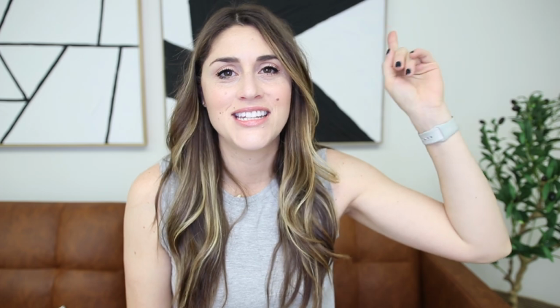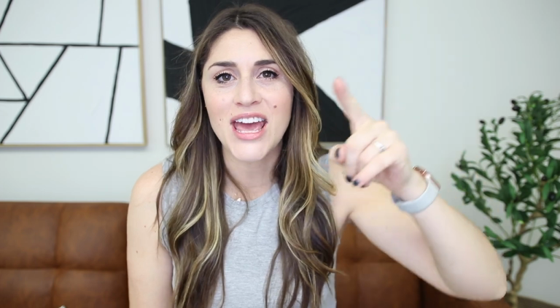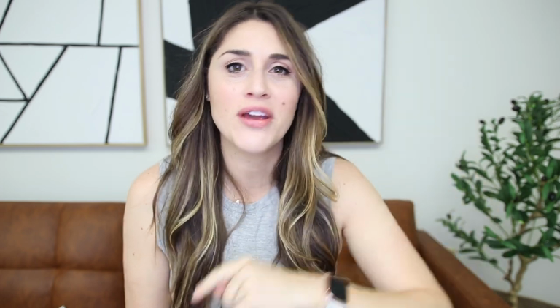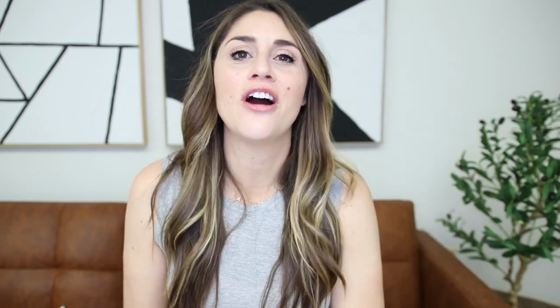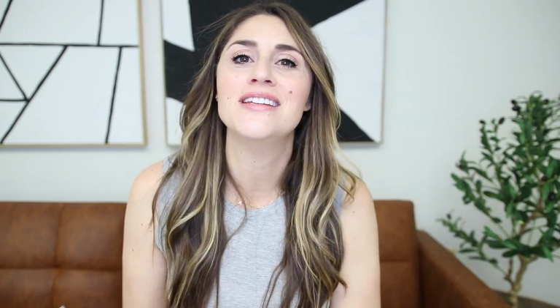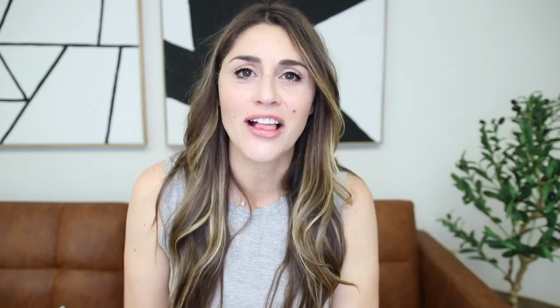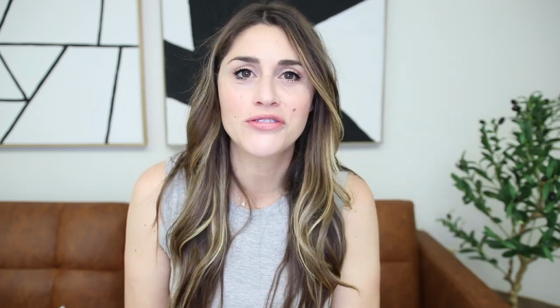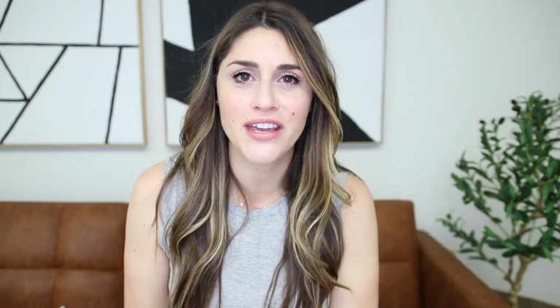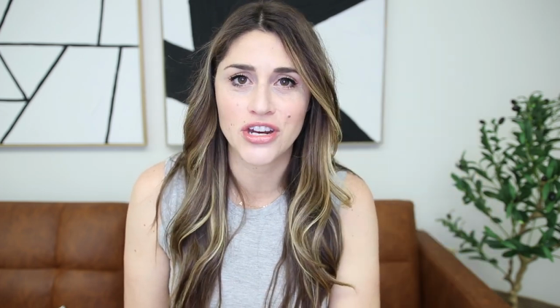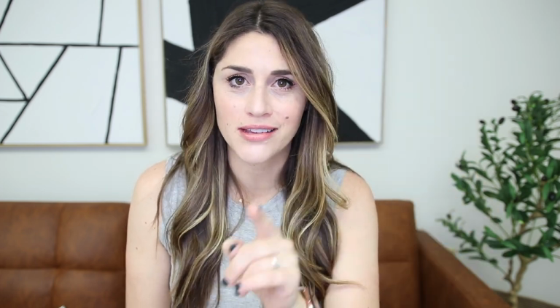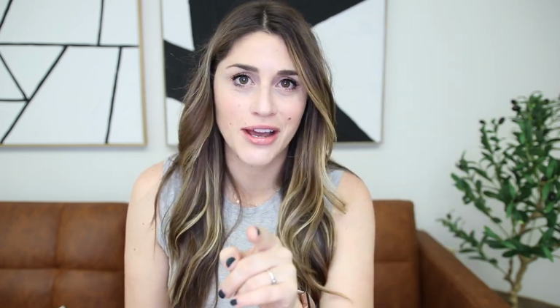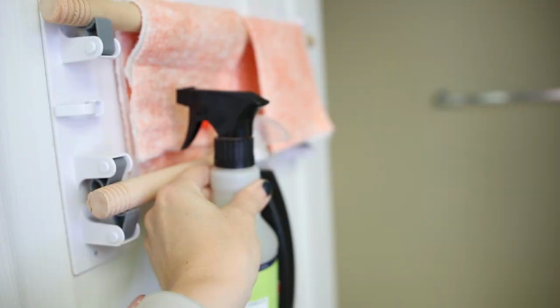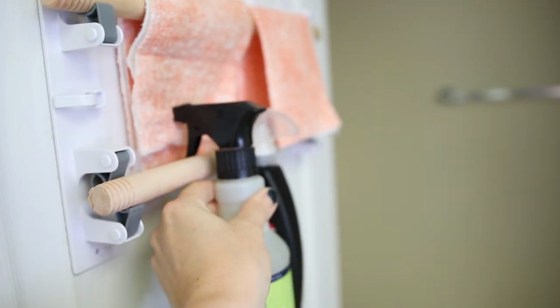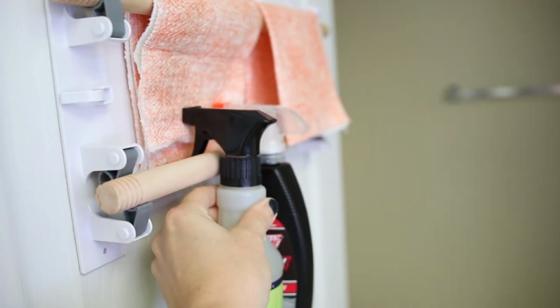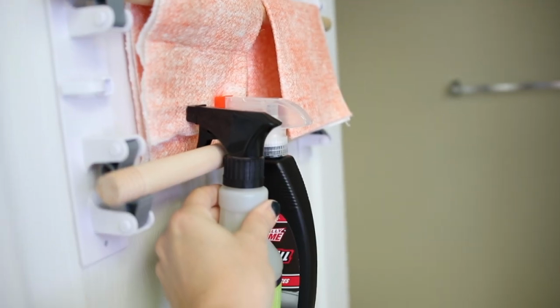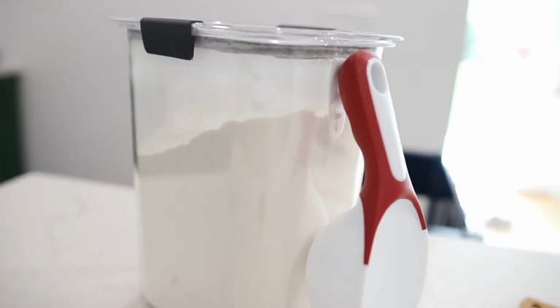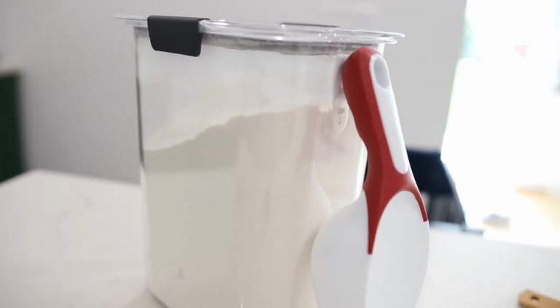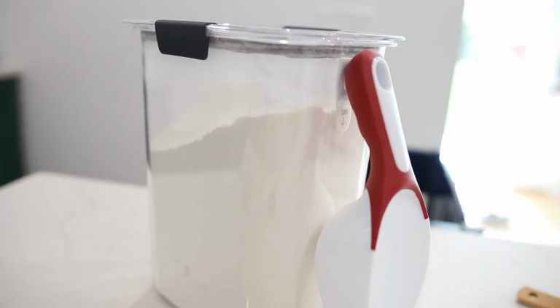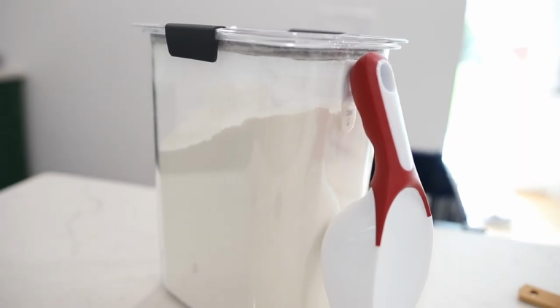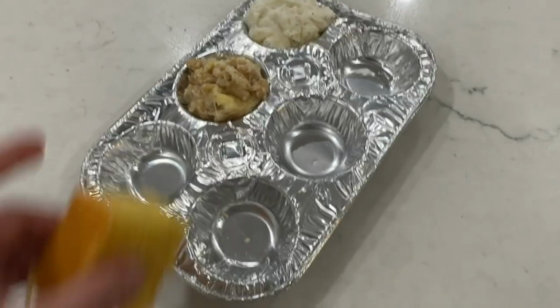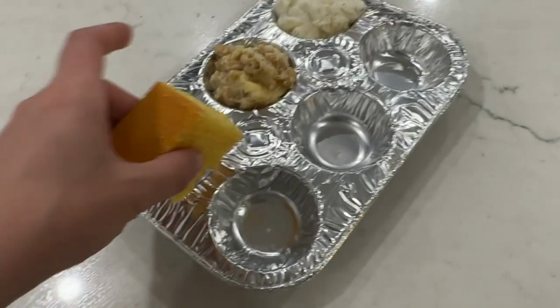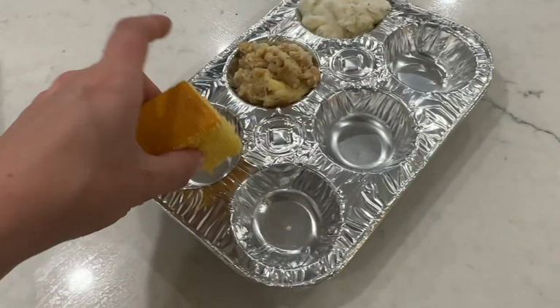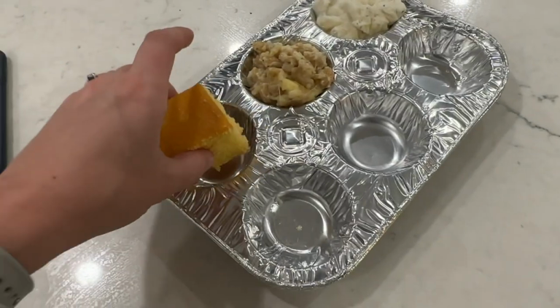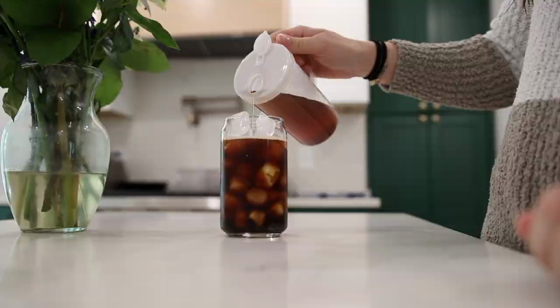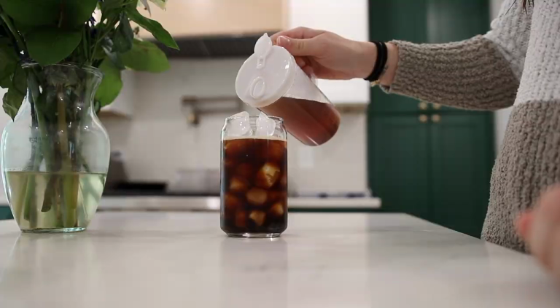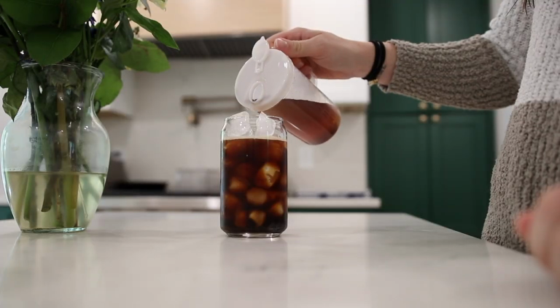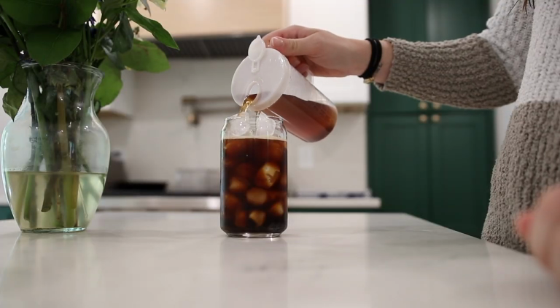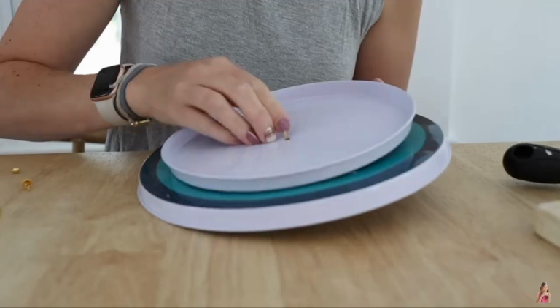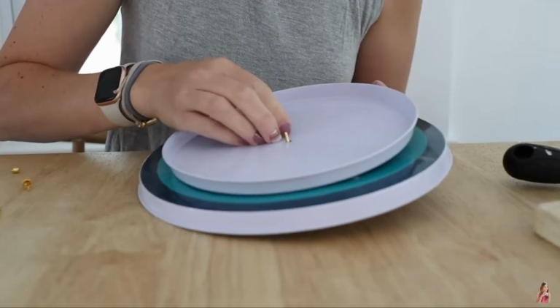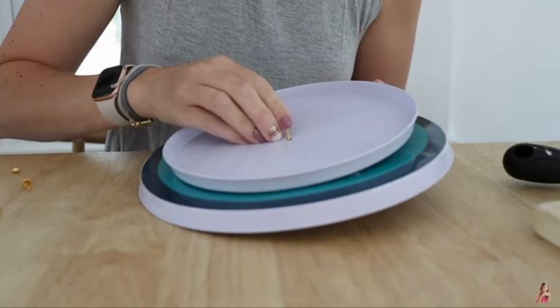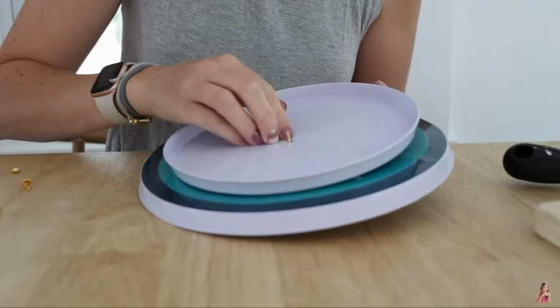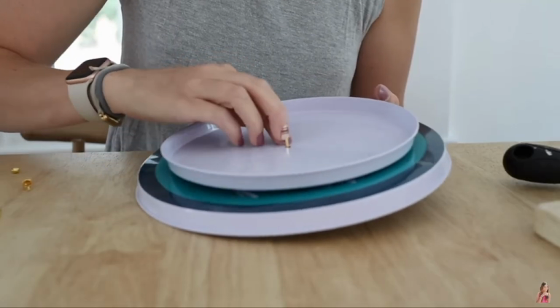Today we are talking Dollar Tree kitchen hacks. You're not going to want to miss this. These are my favorite $1.25 secrets for your kitchen.